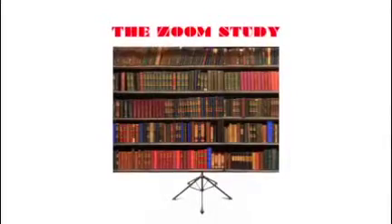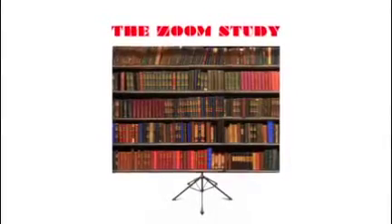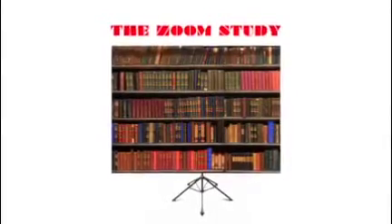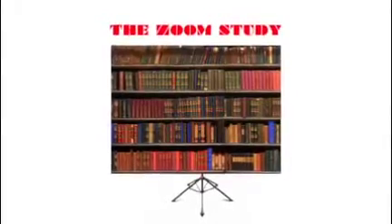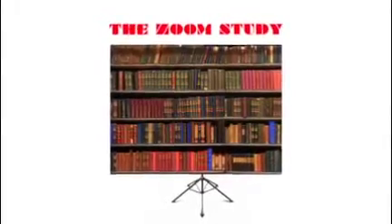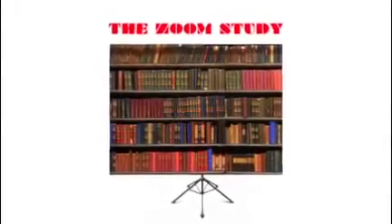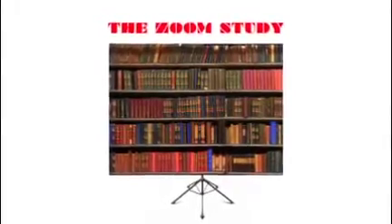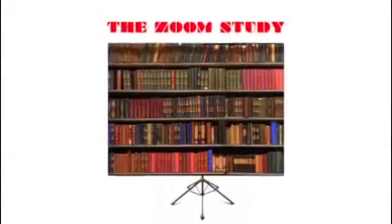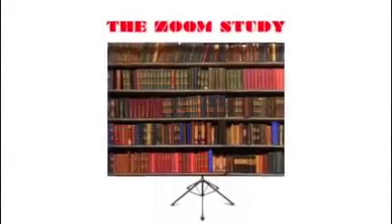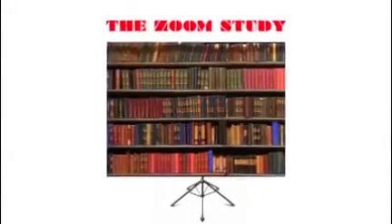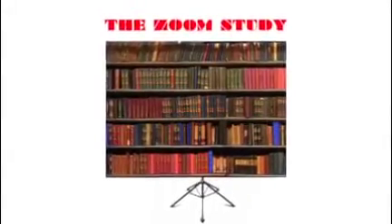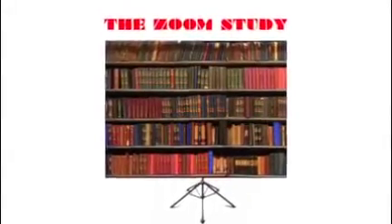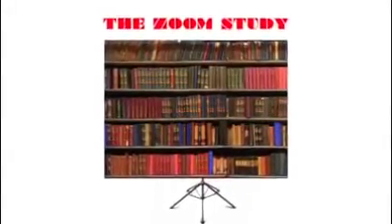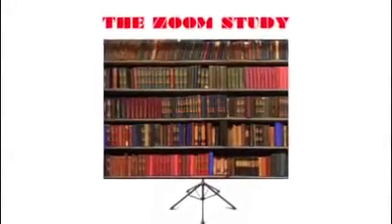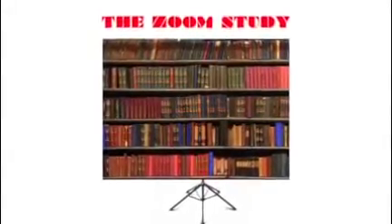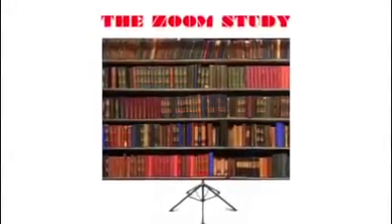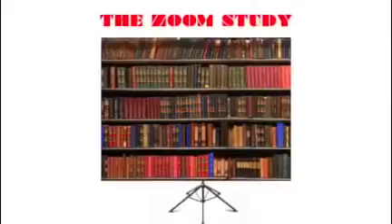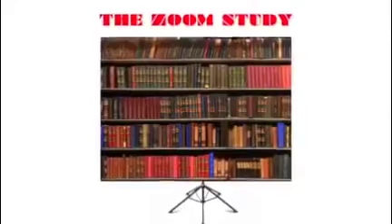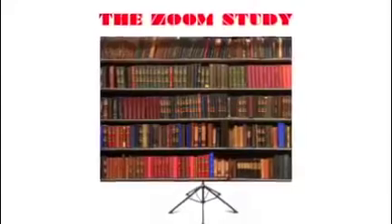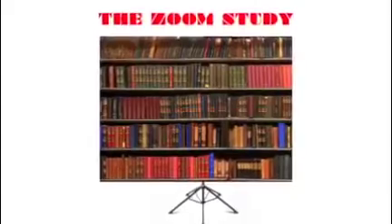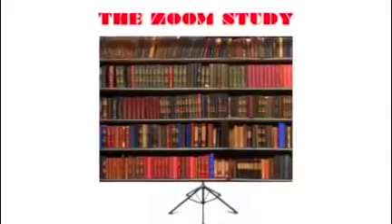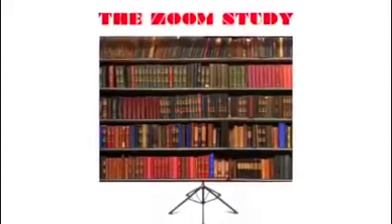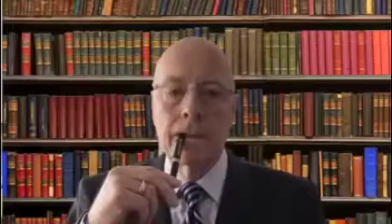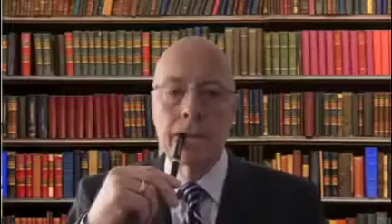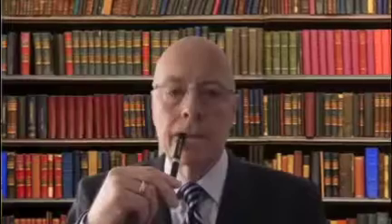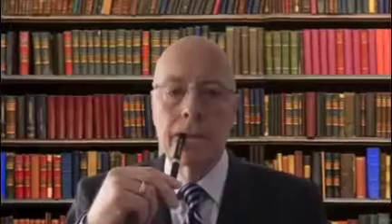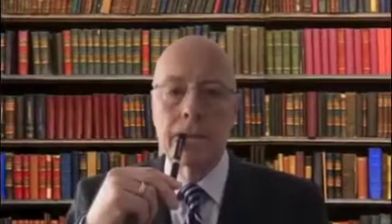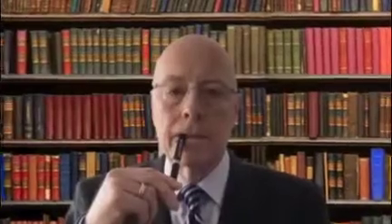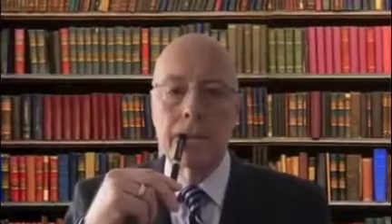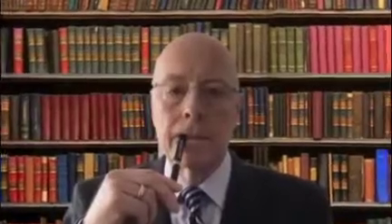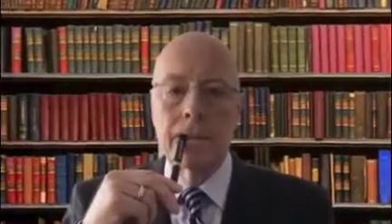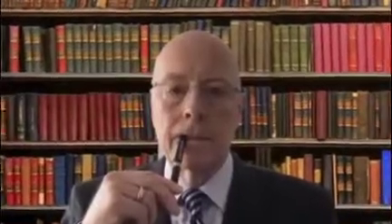I've also invented a backdrop for those wanting to appear a little more pretentious in their home offices.